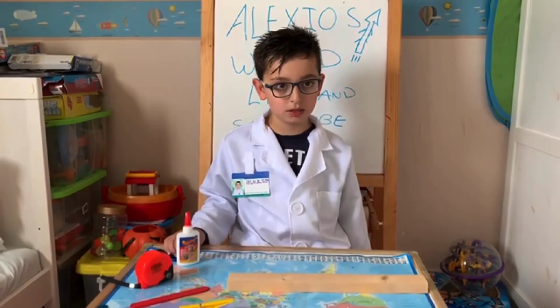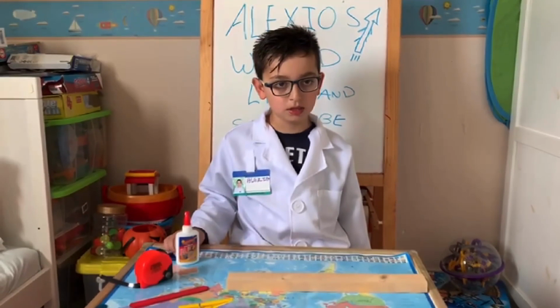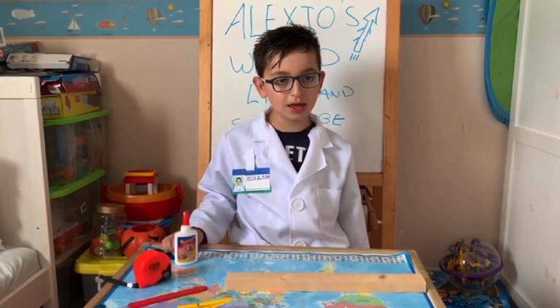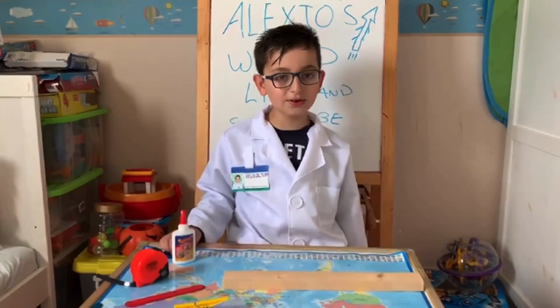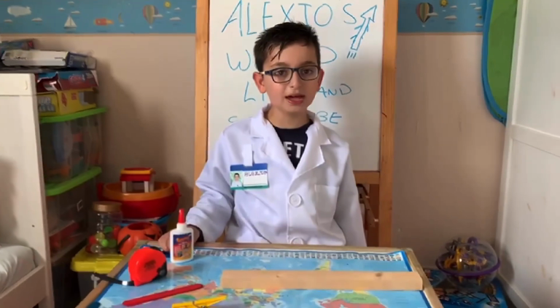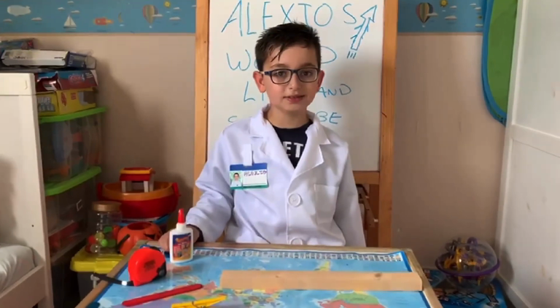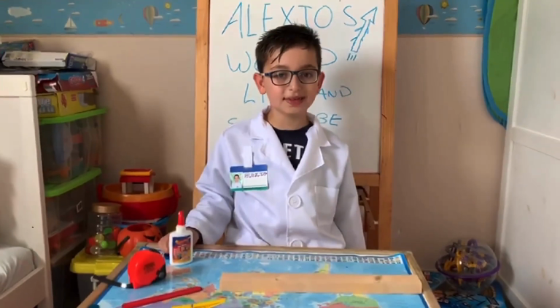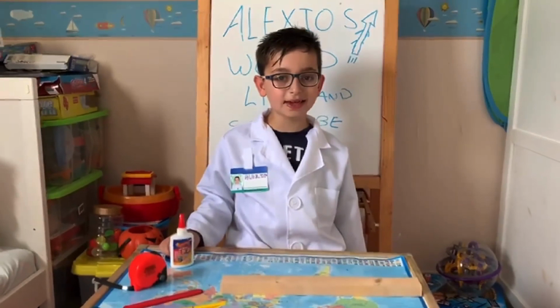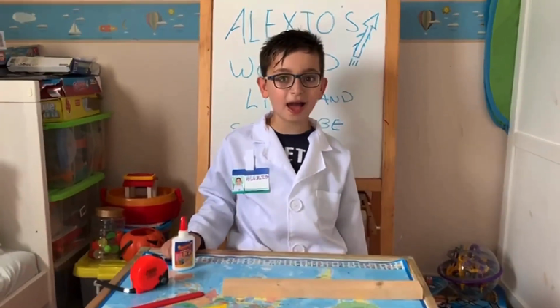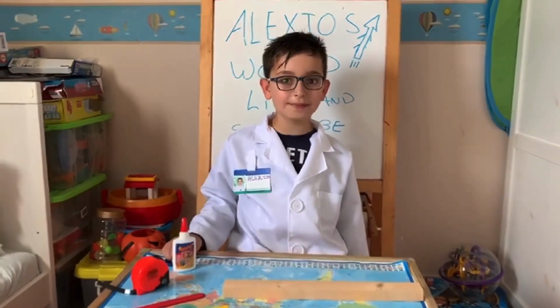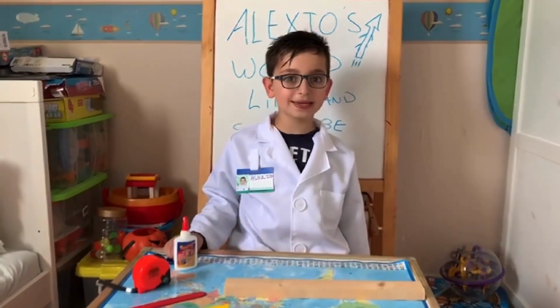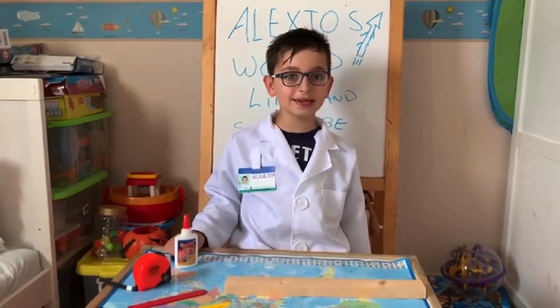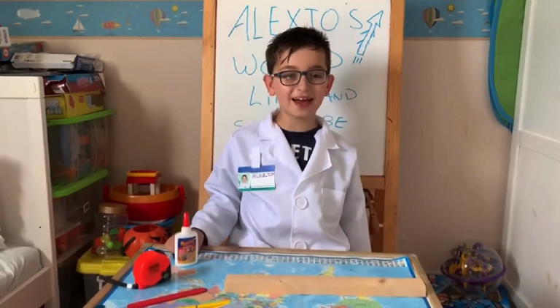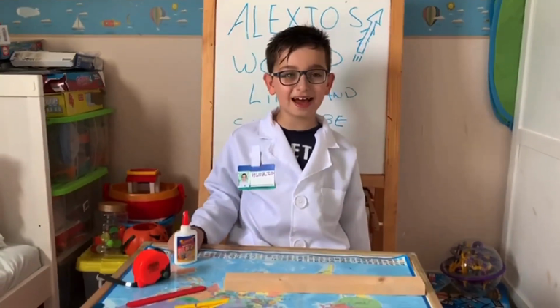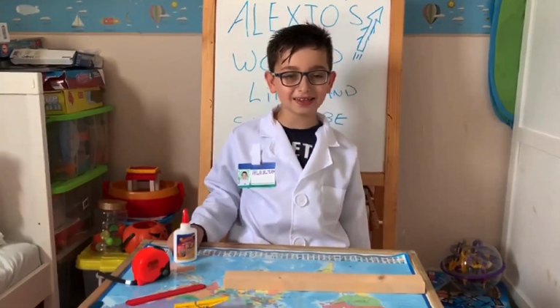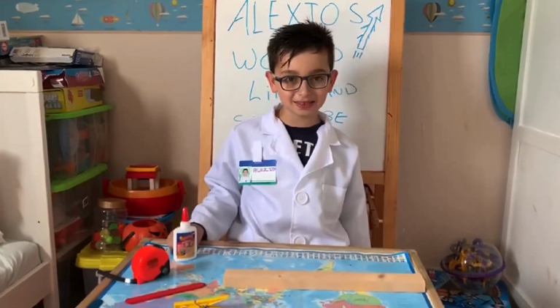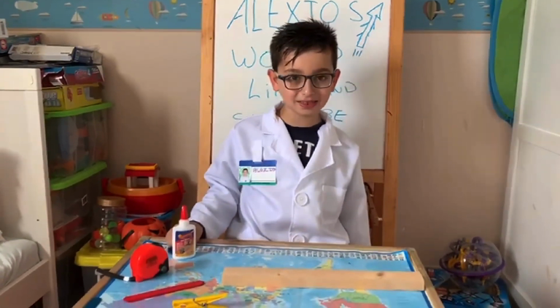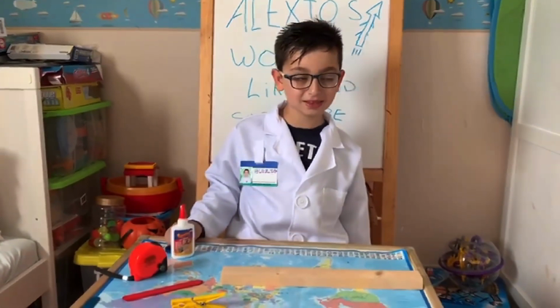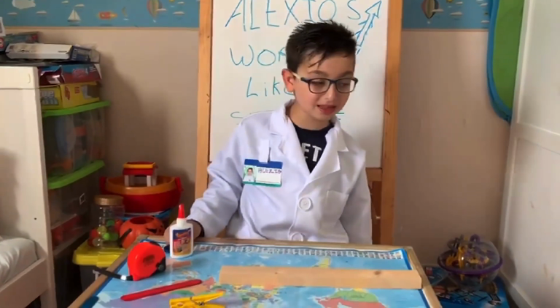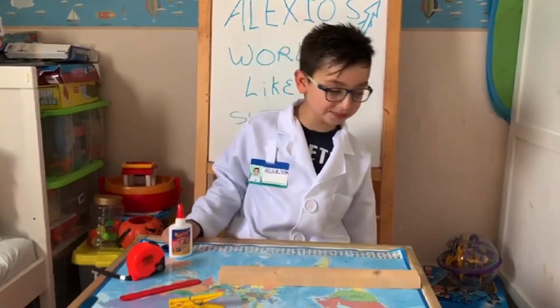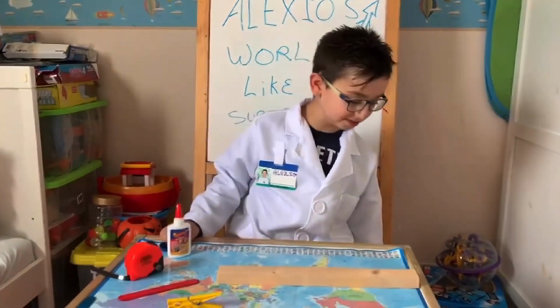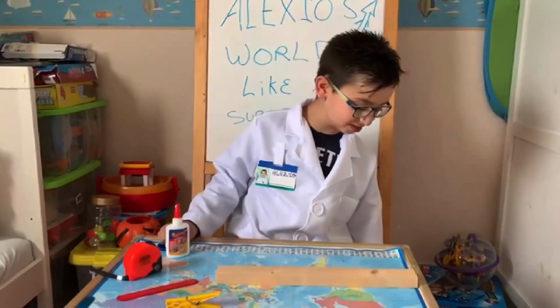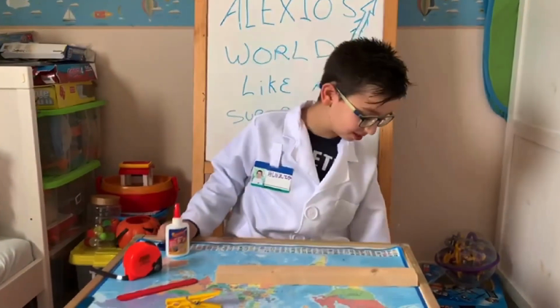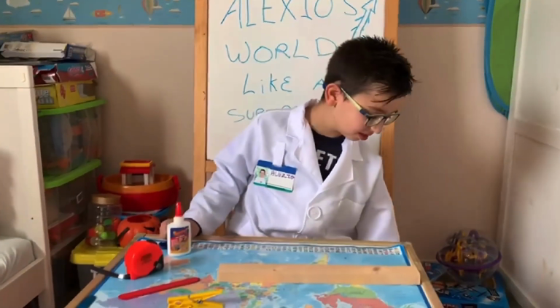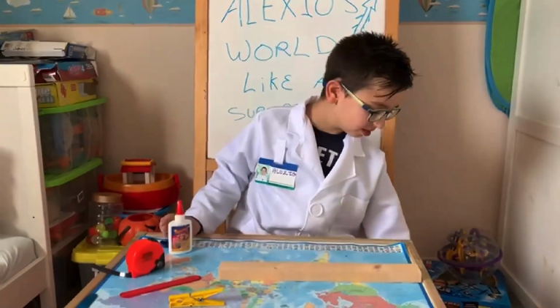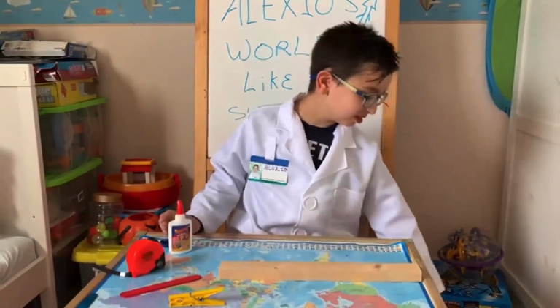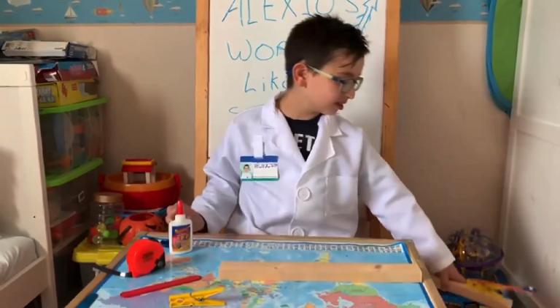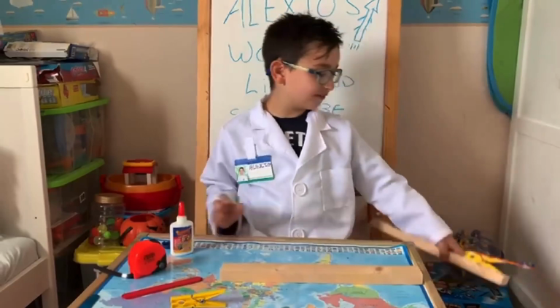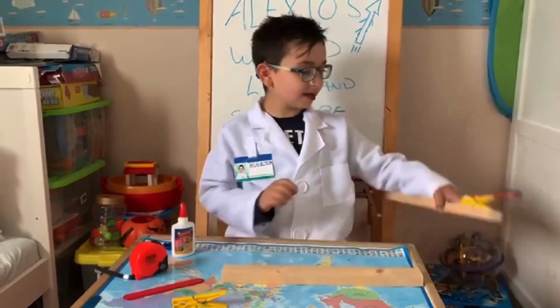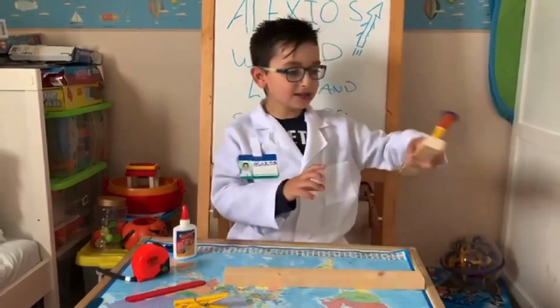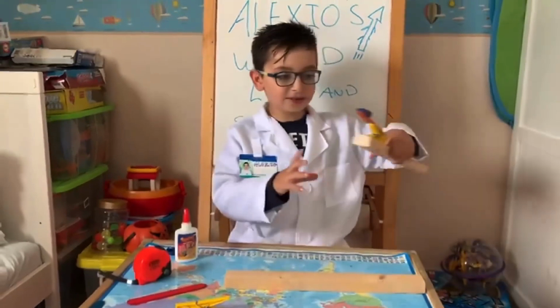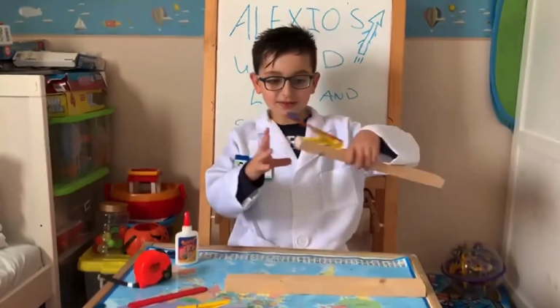Hello guys, today I'm making a catapult. This is the final result.